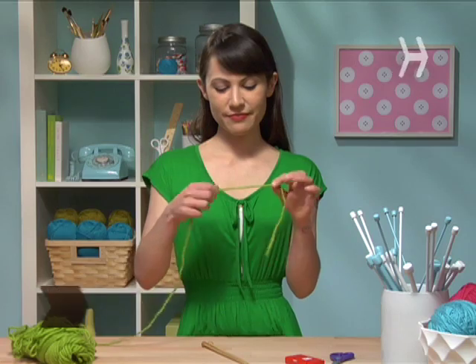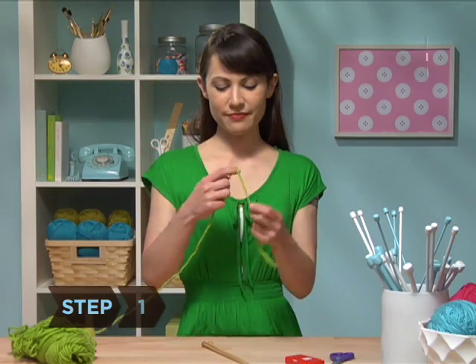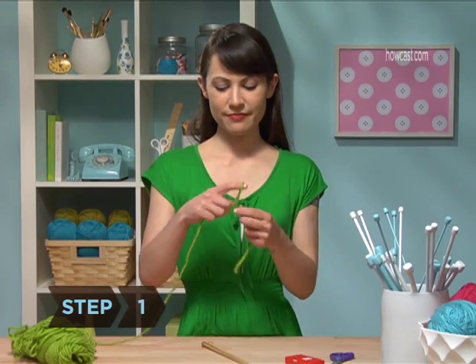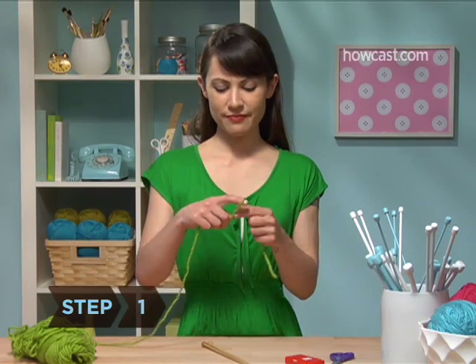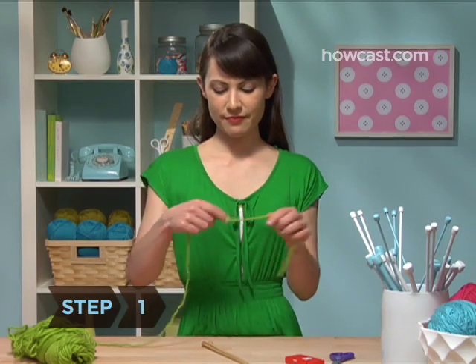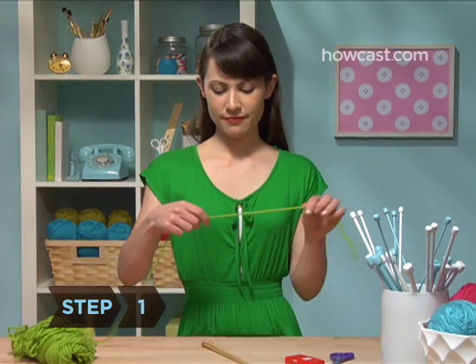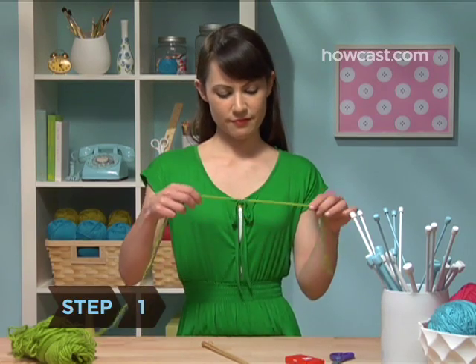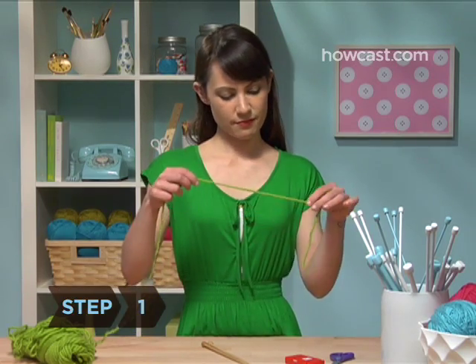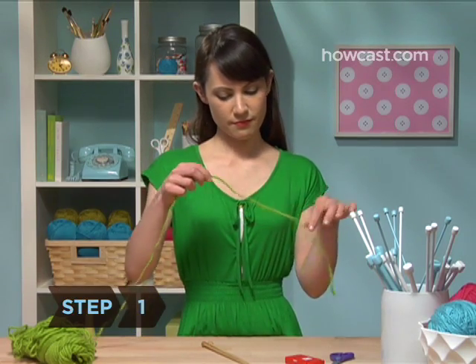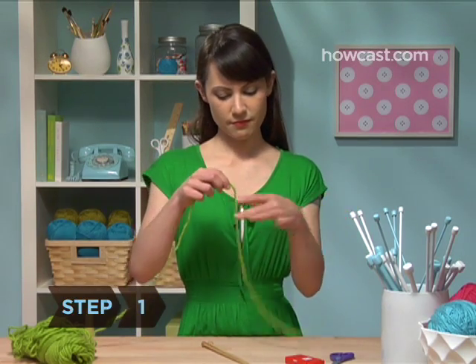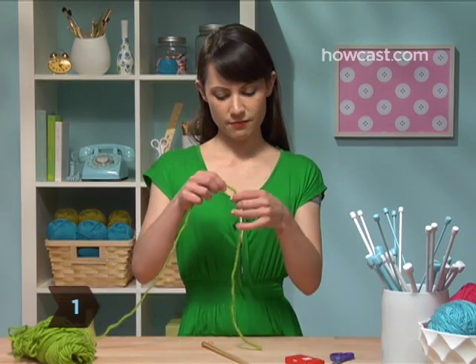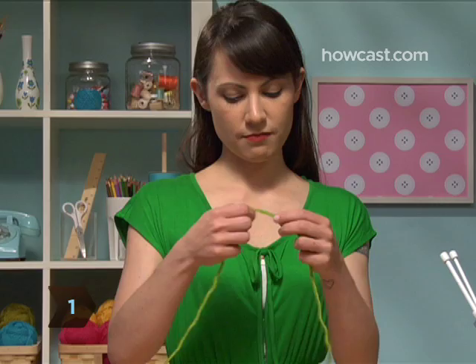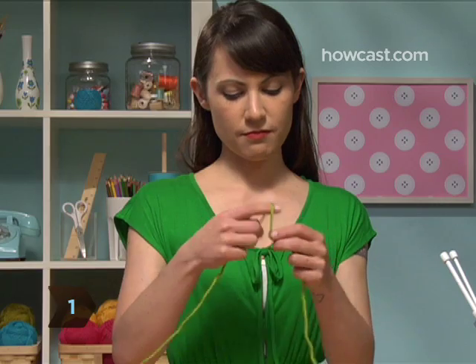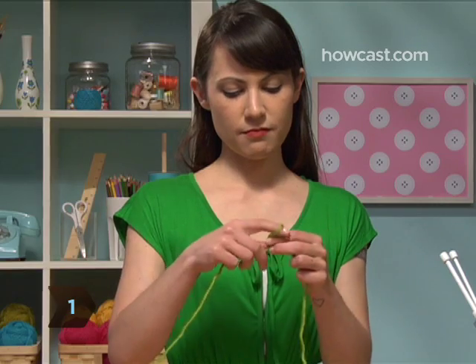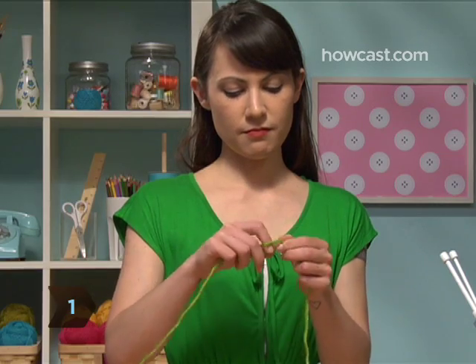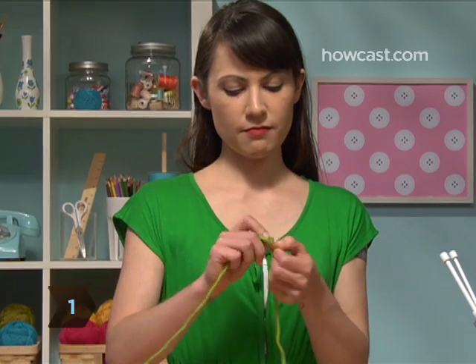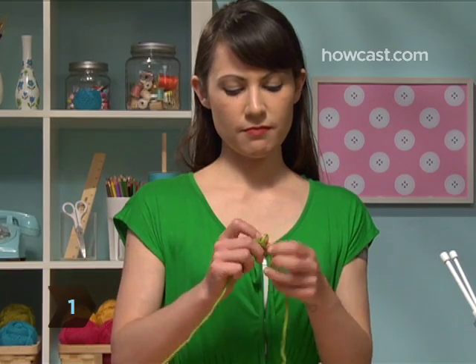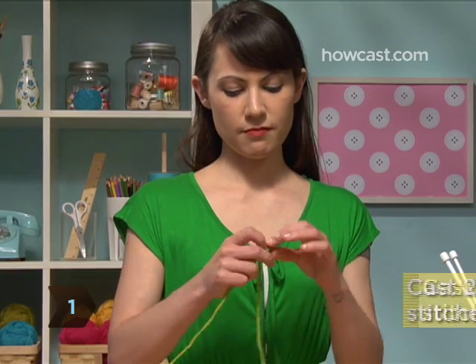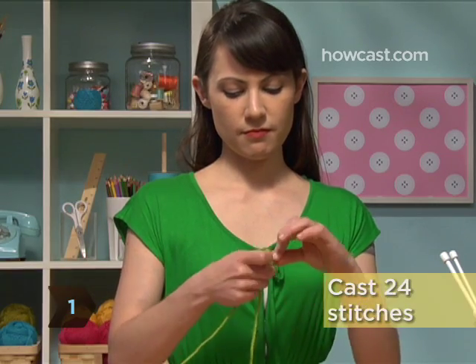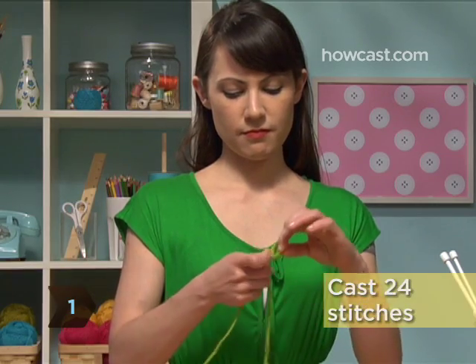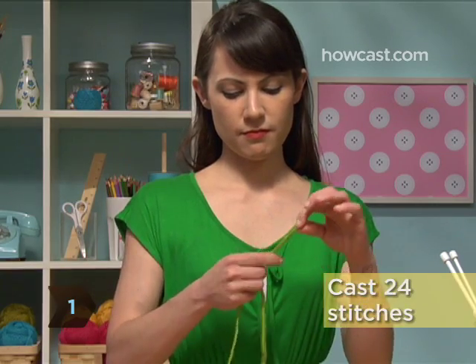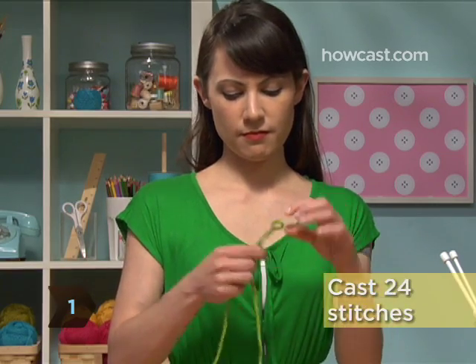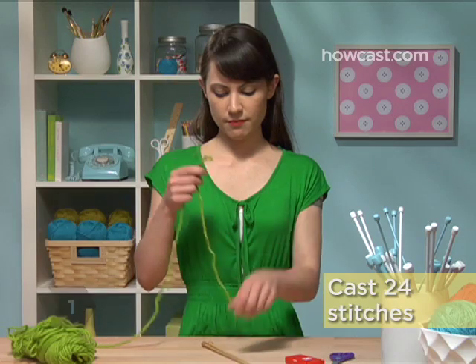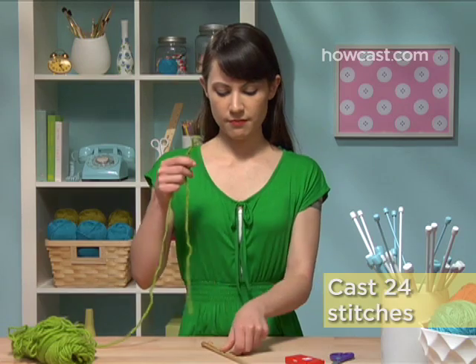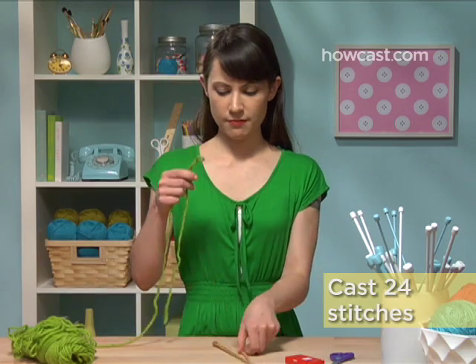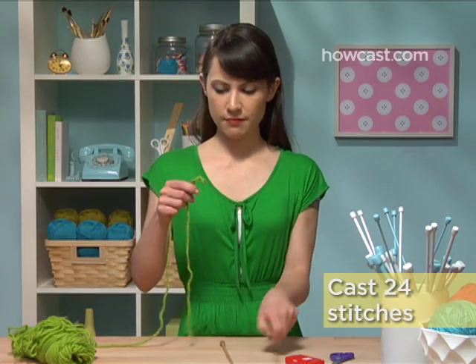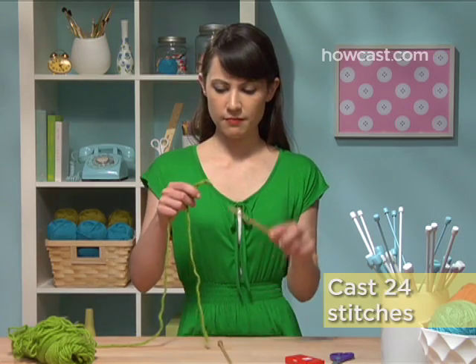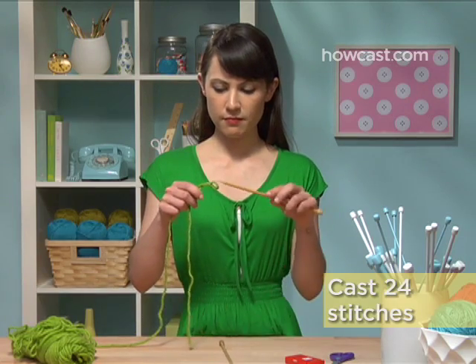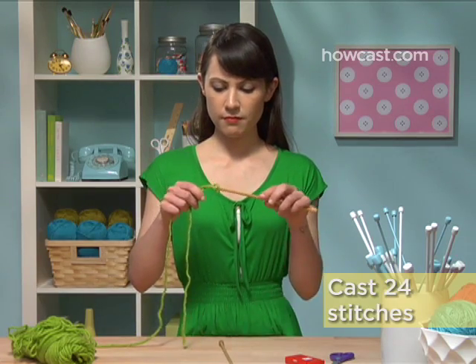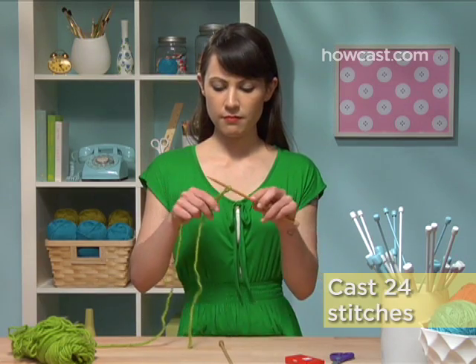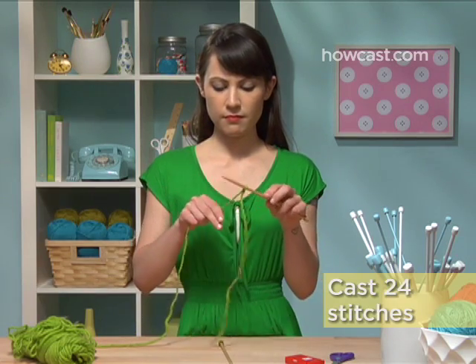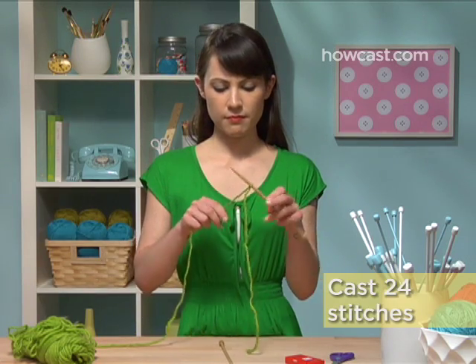Step 1. Tie a slipknot, leaving an 8-inch tail of yarn after it, and cast on 24 stitches.